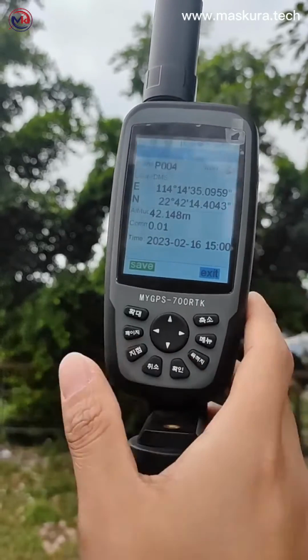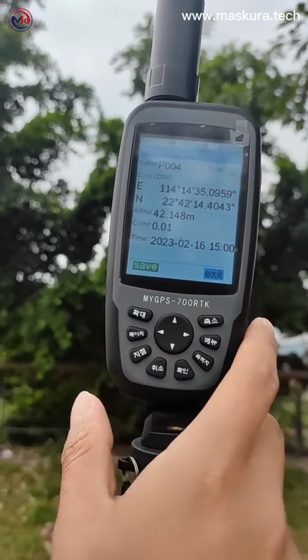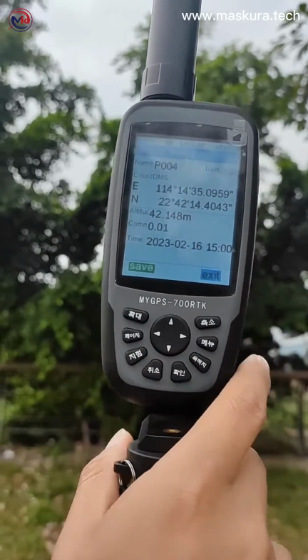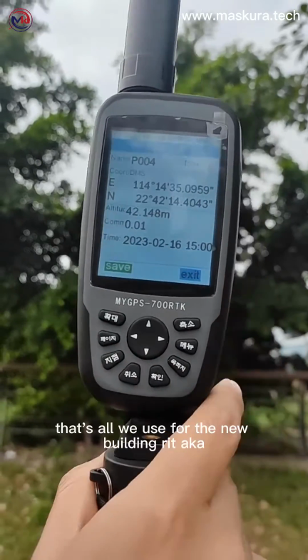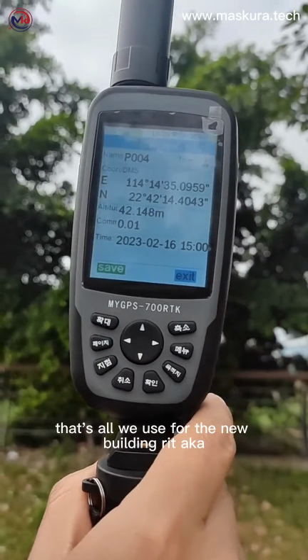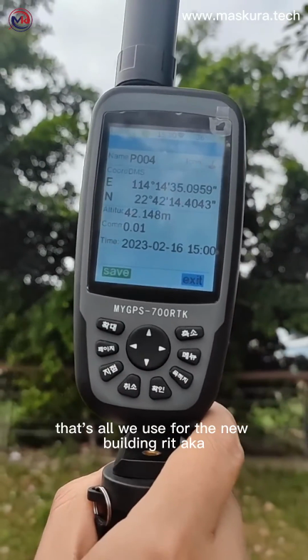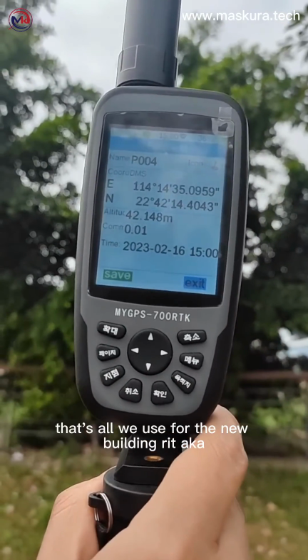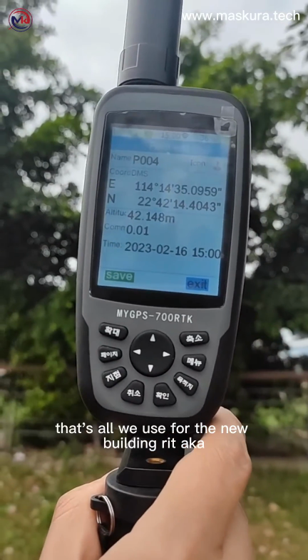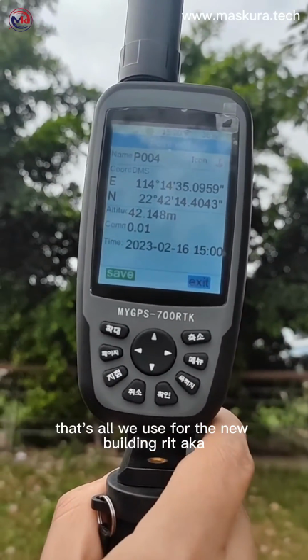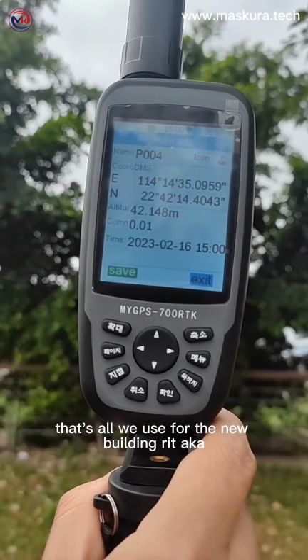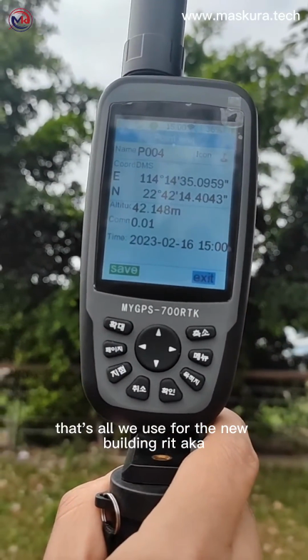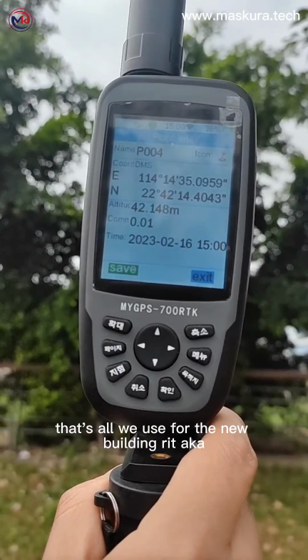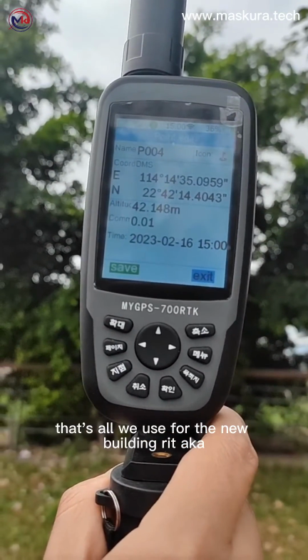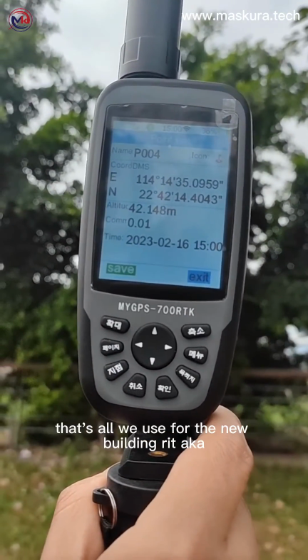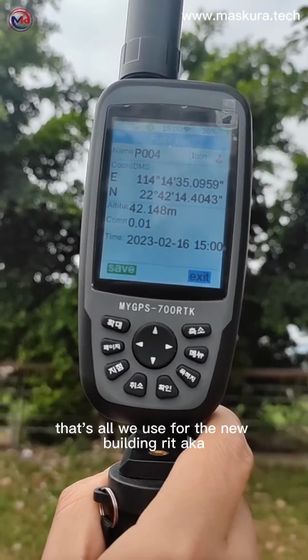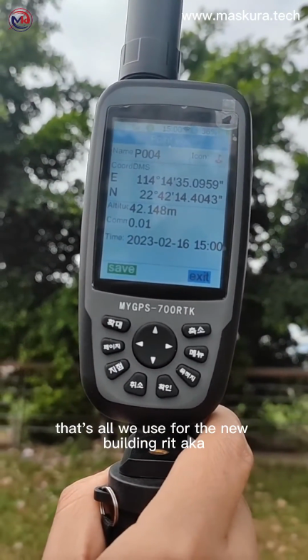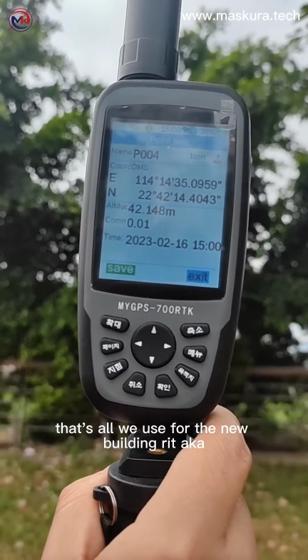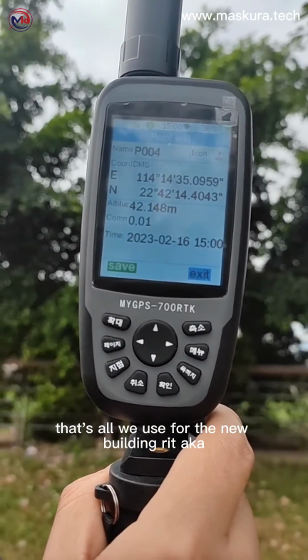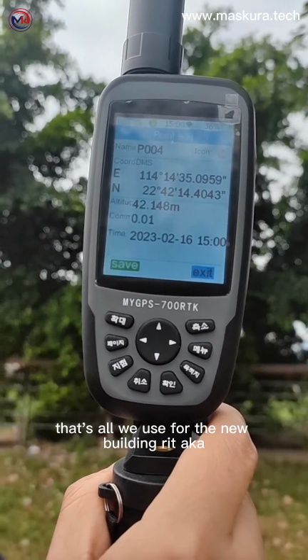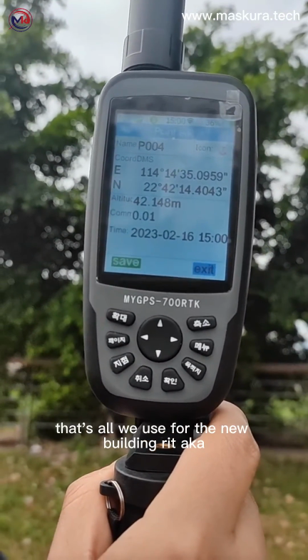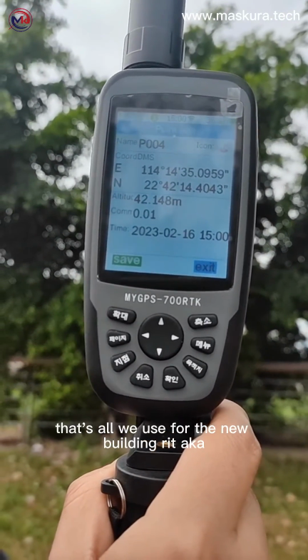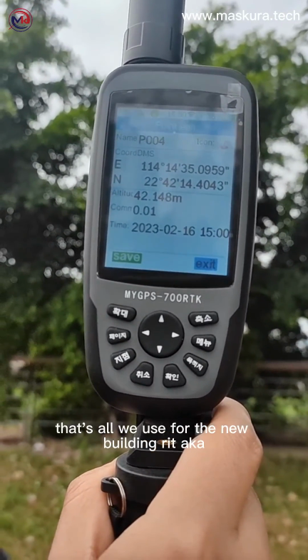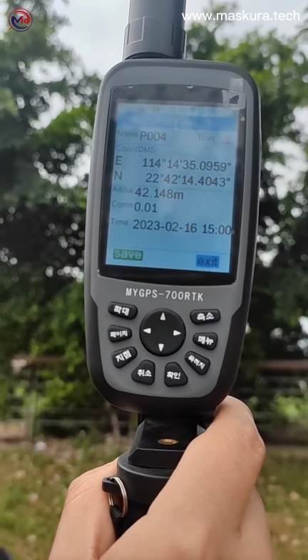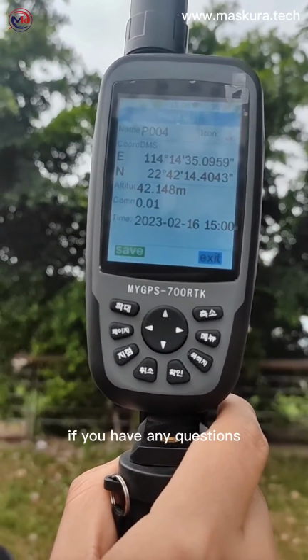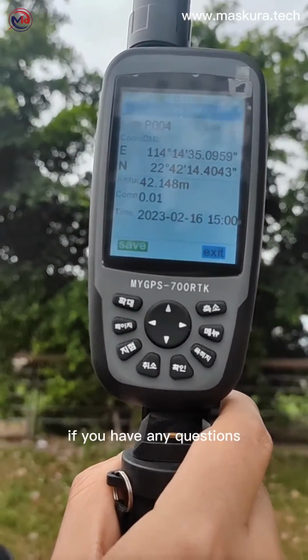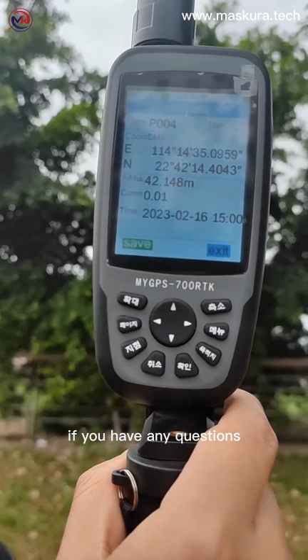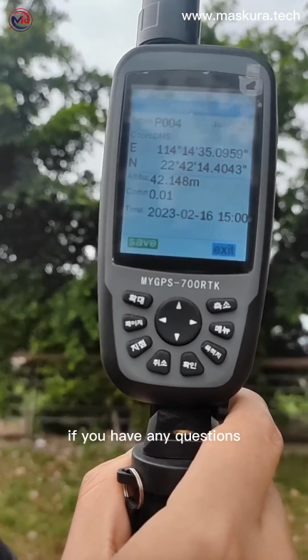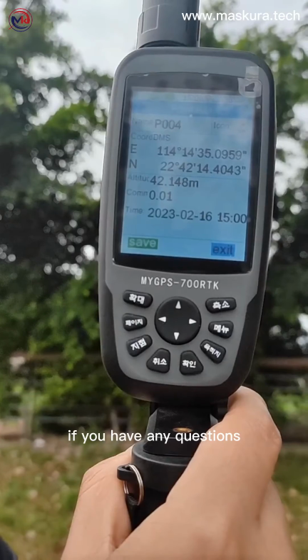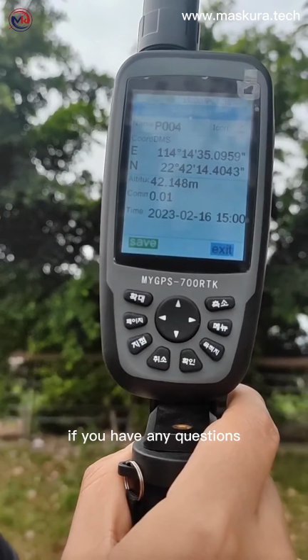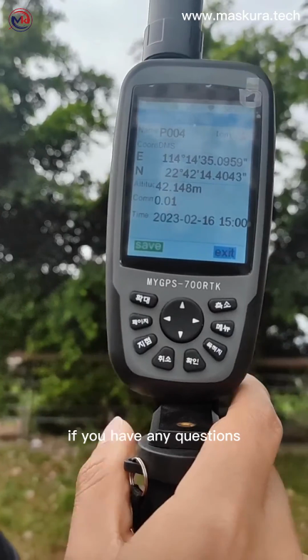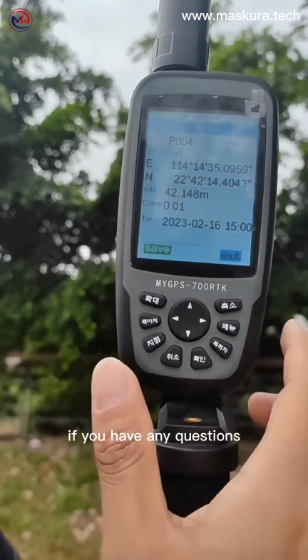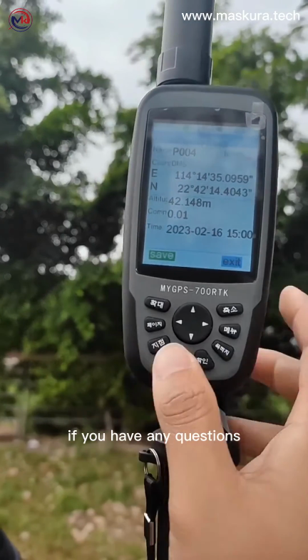That's all for the Dodooling RTK. If you have any questions, feel free to ask us.